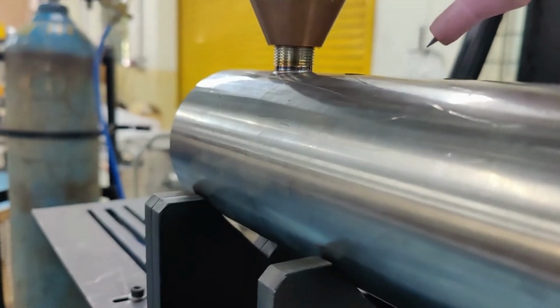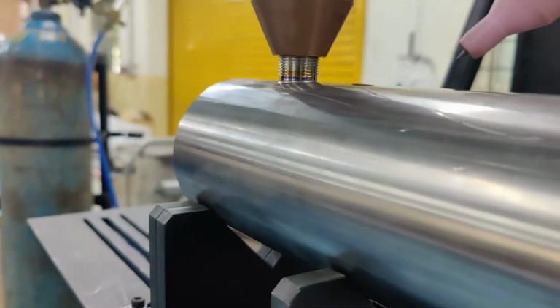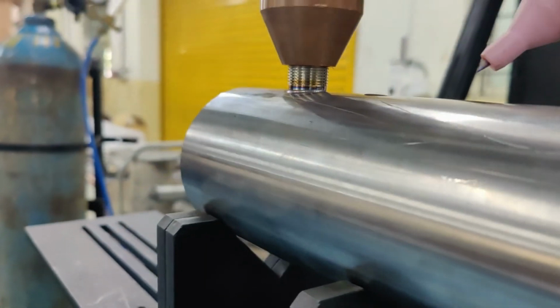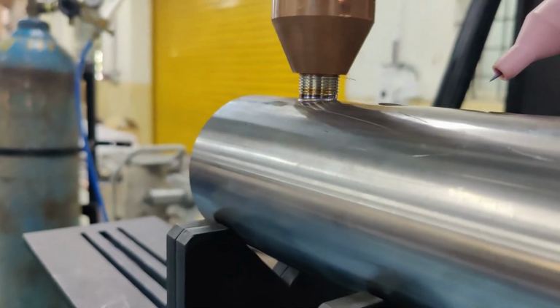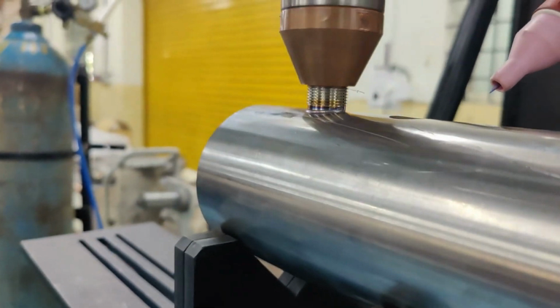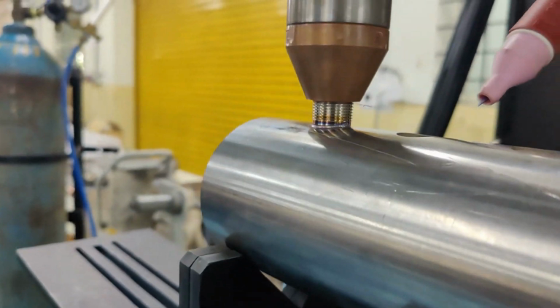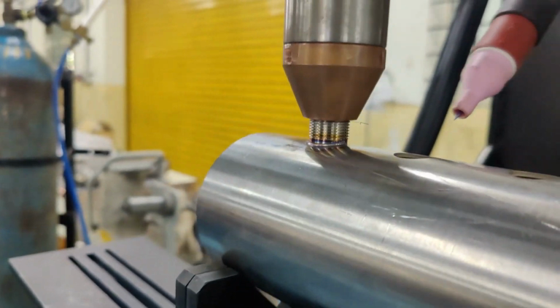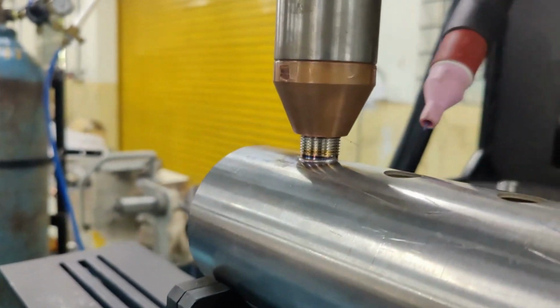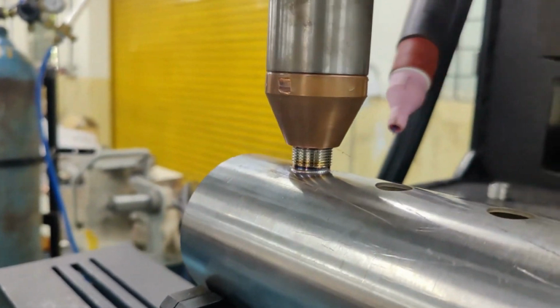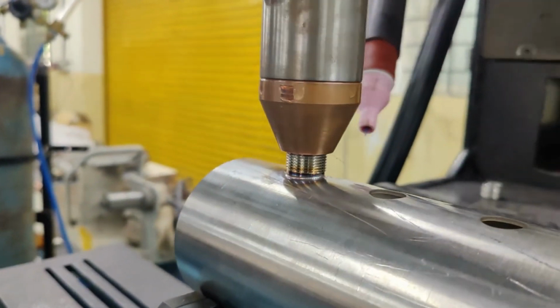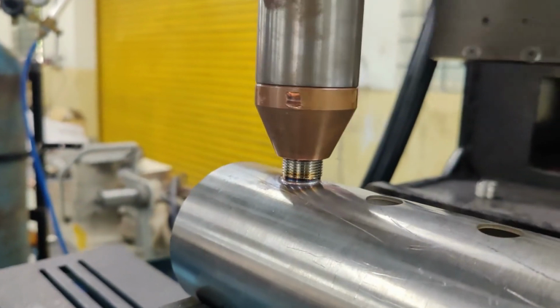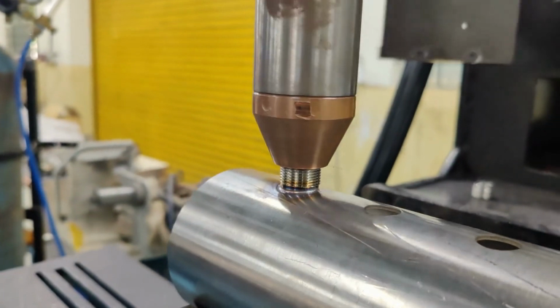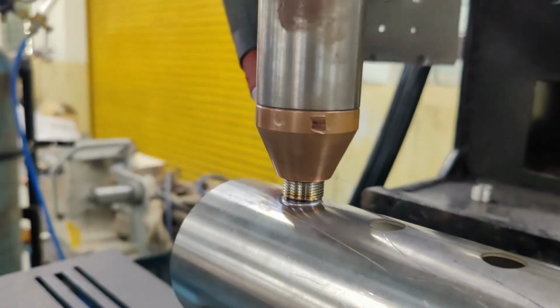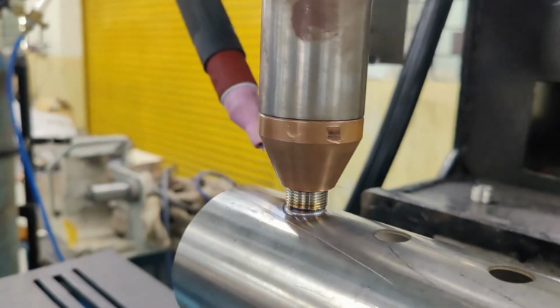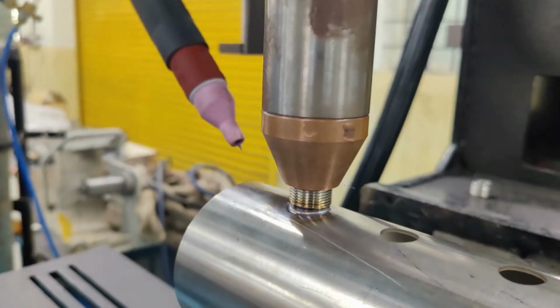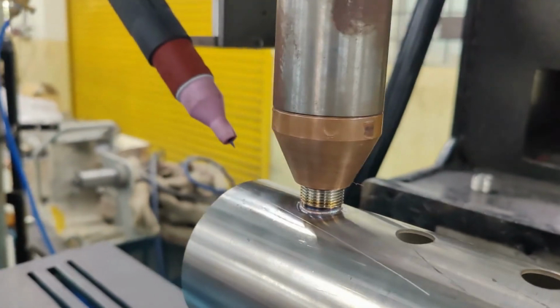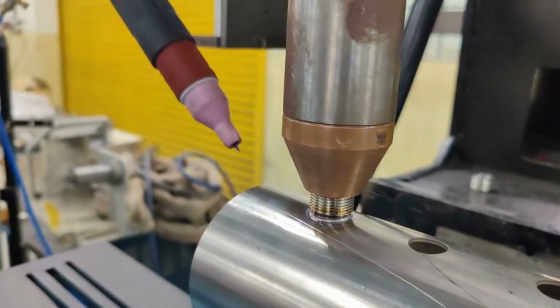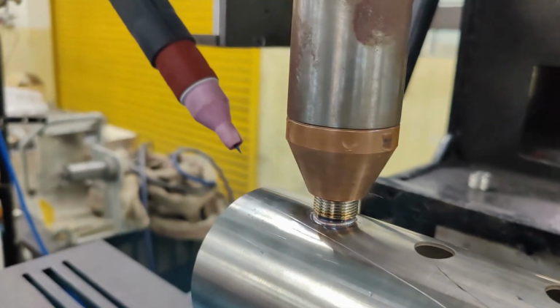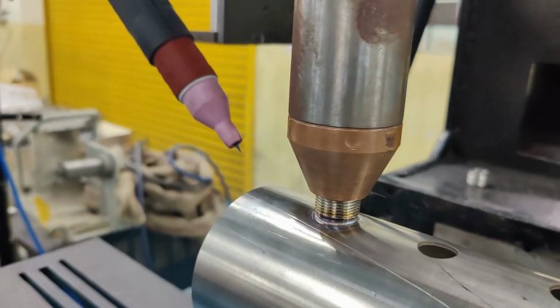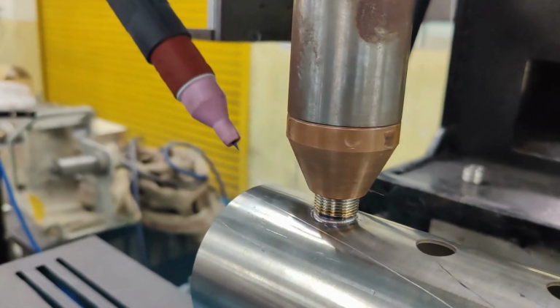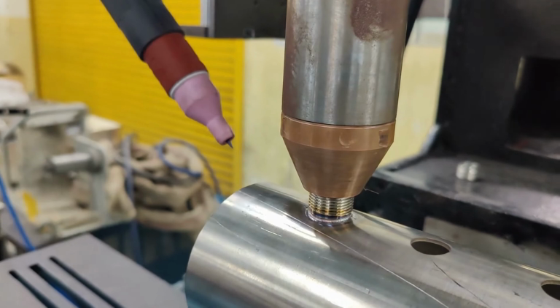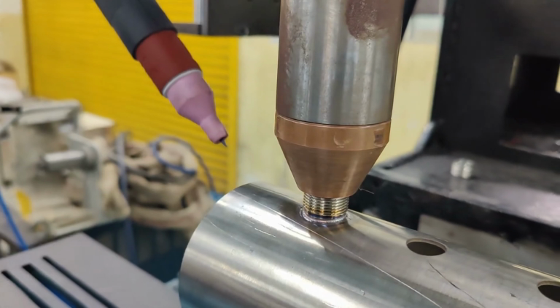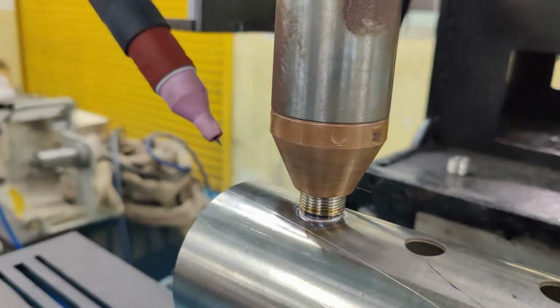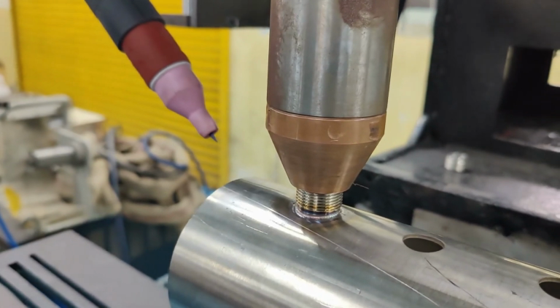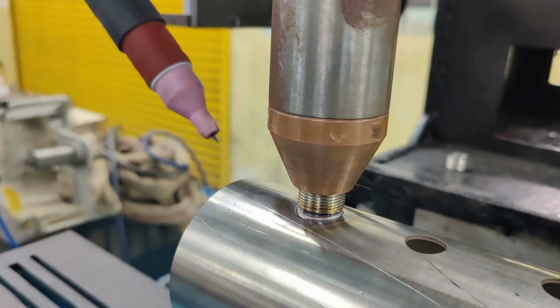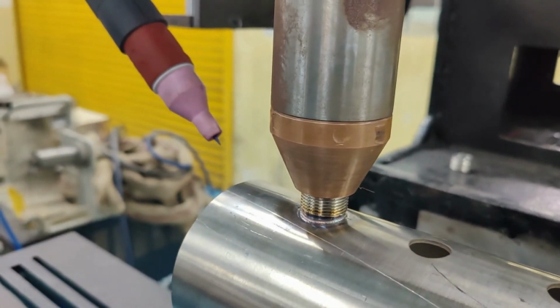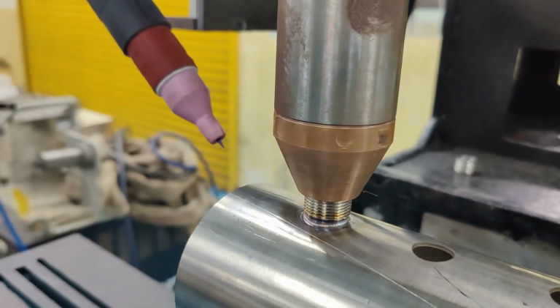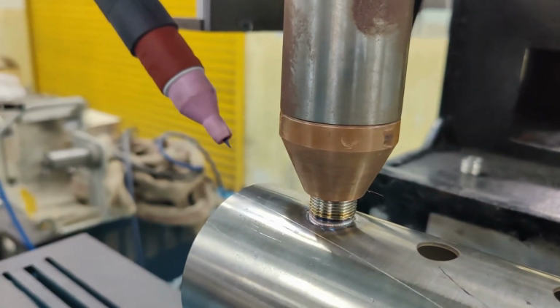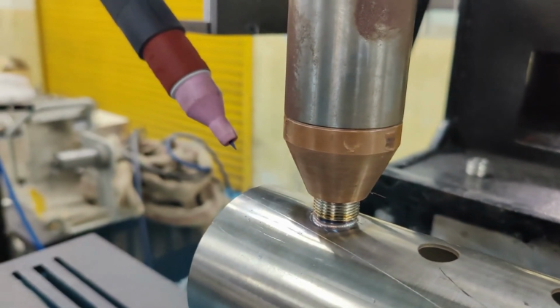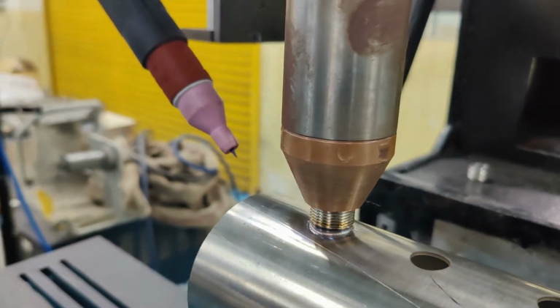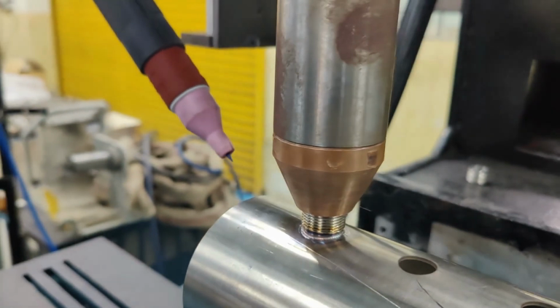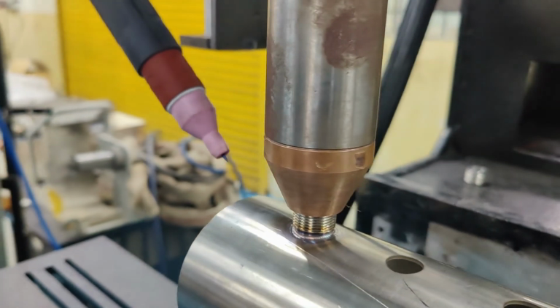Watch this video to witness the exceptional performance and versatility of our robotic welding system.